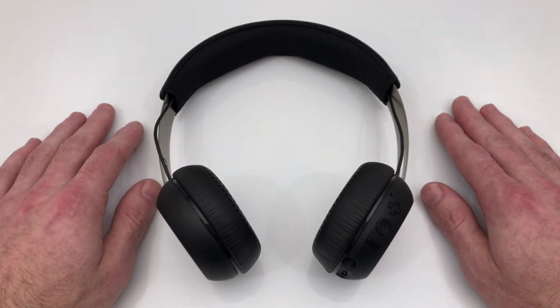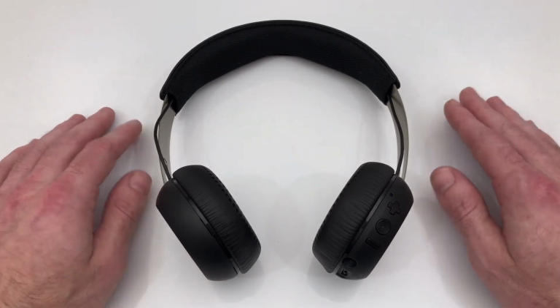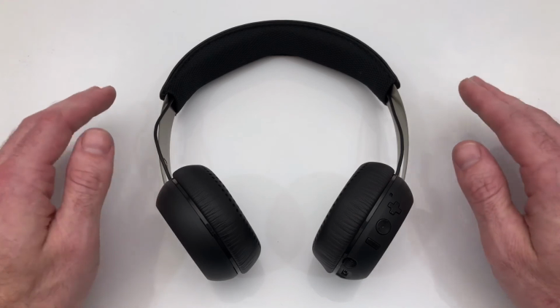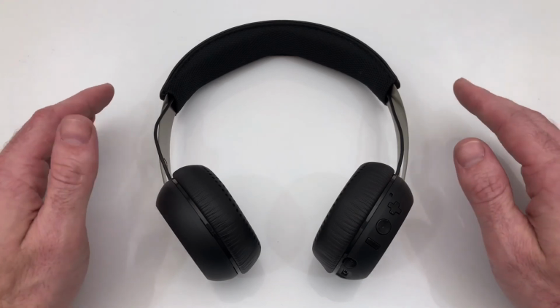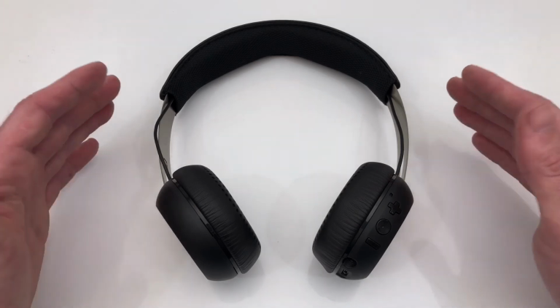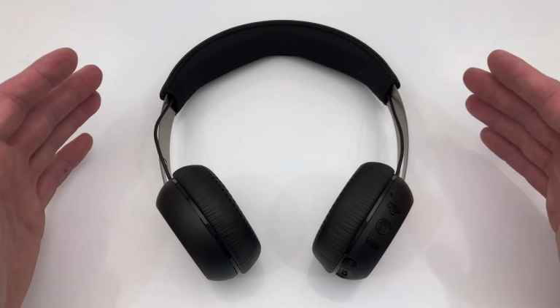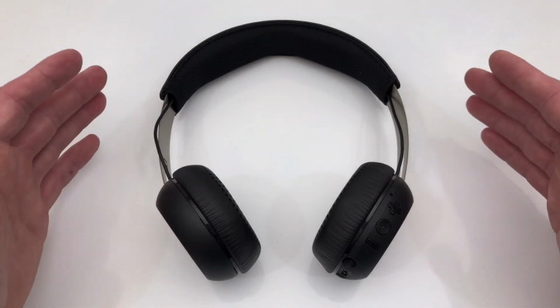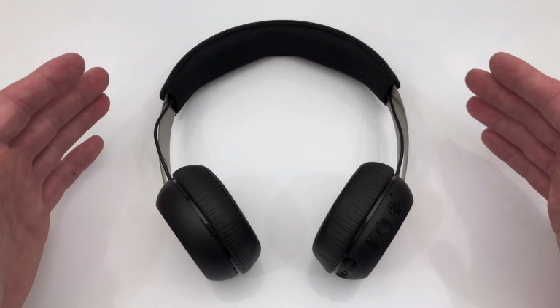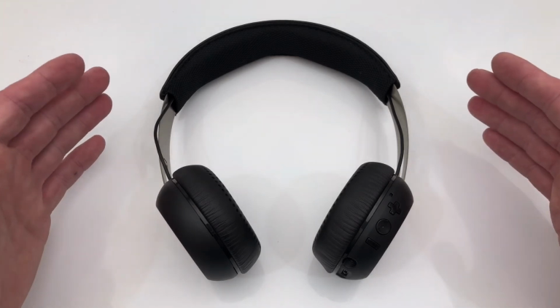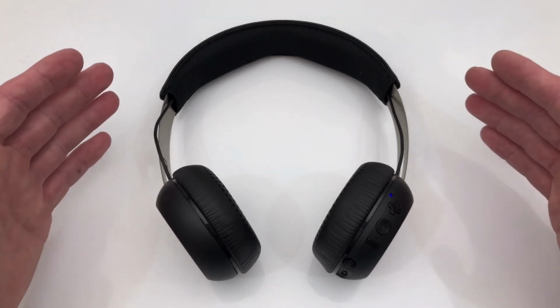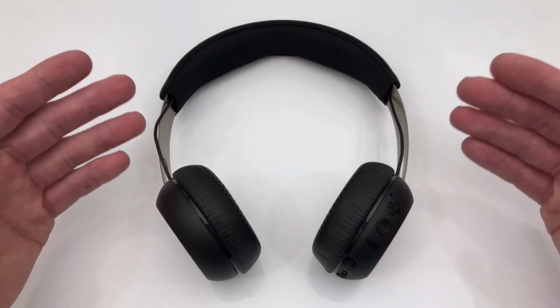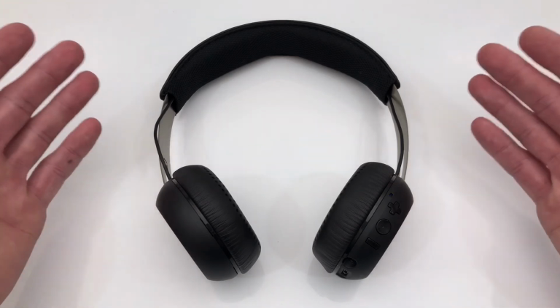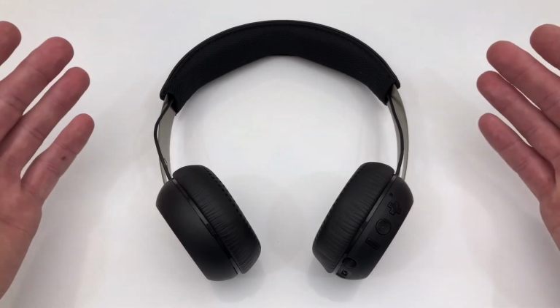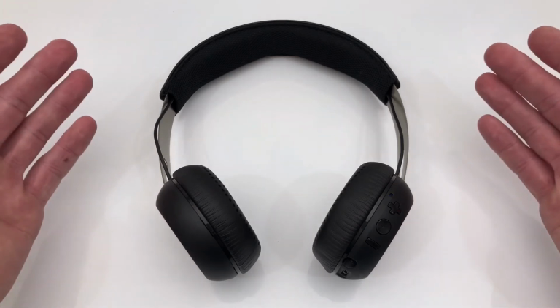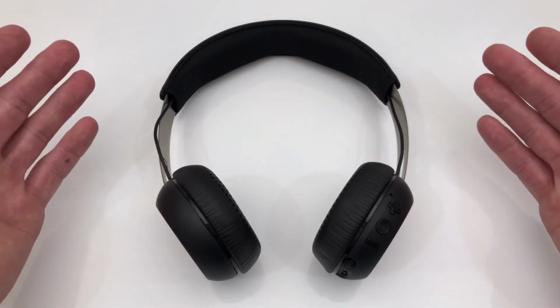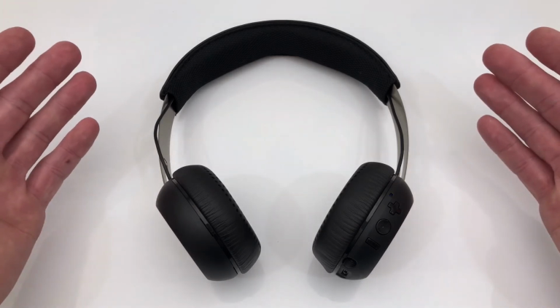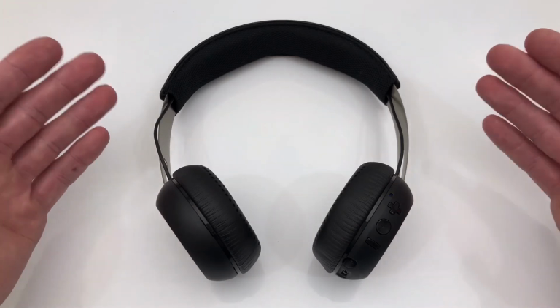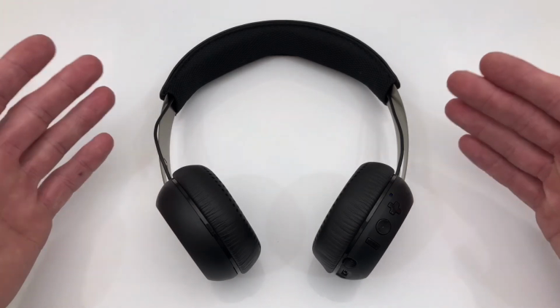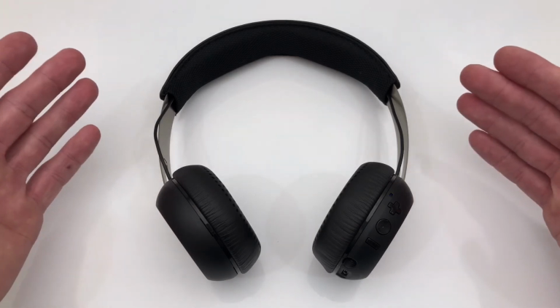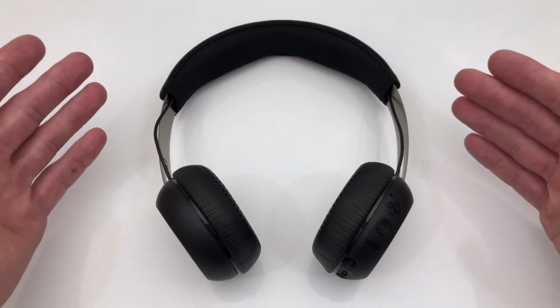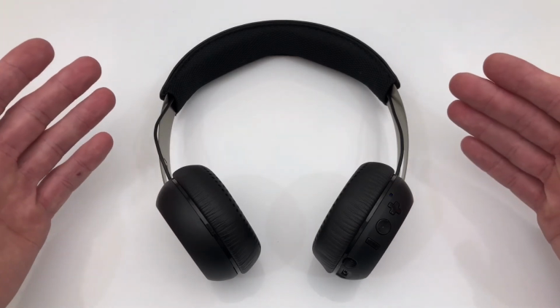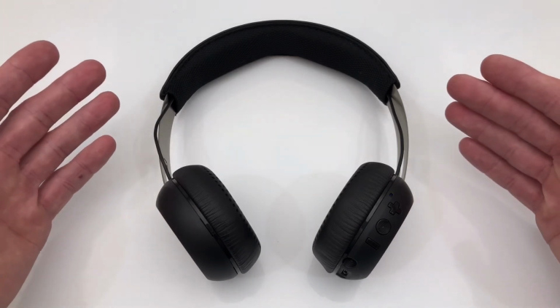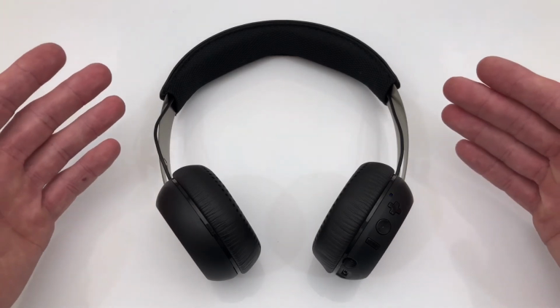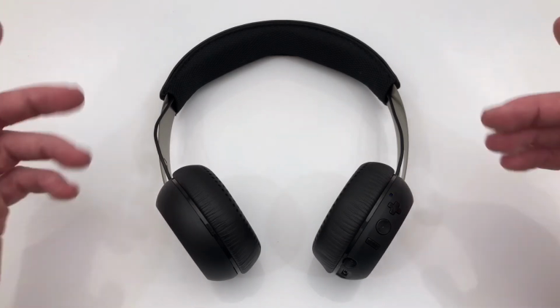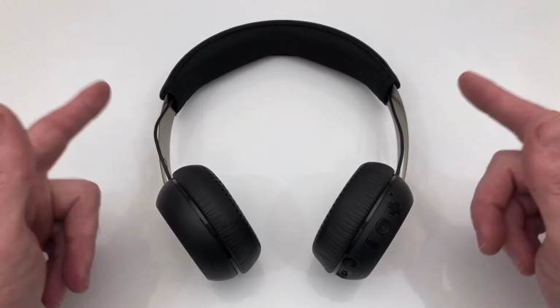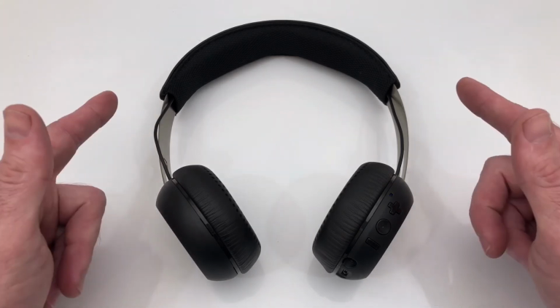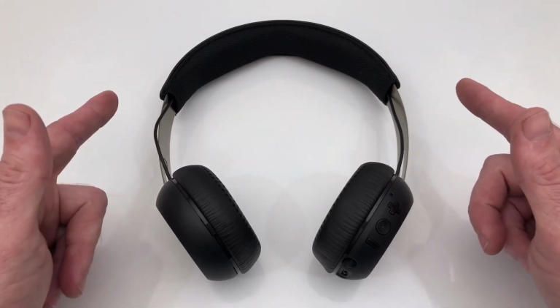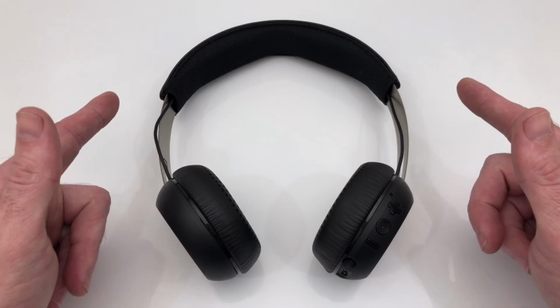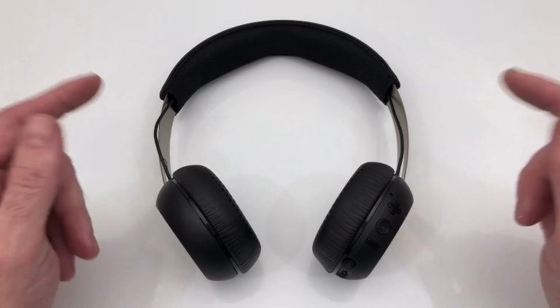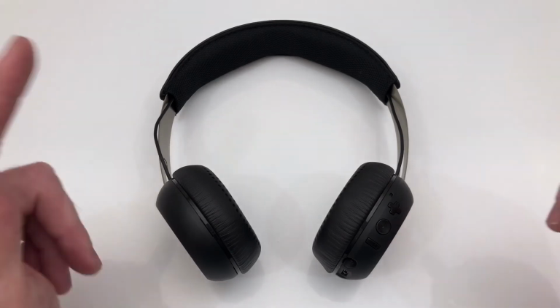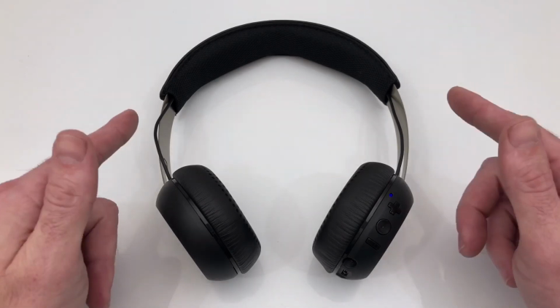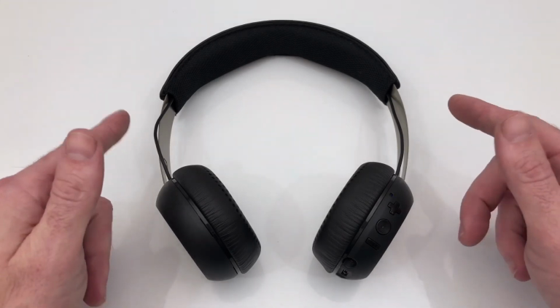So if somebody were to ask me, are you keeping these? Would you recommend these? Yes, I would.